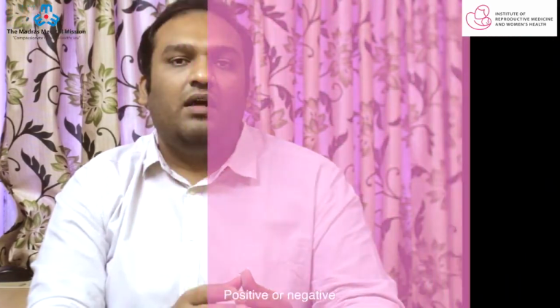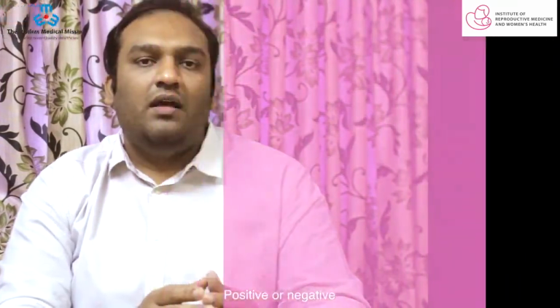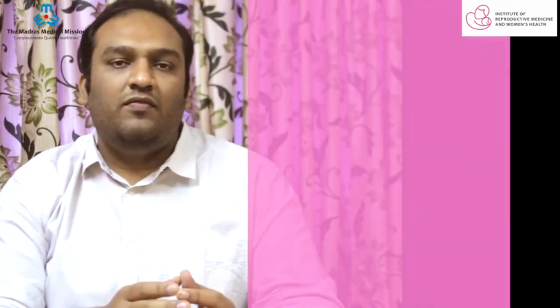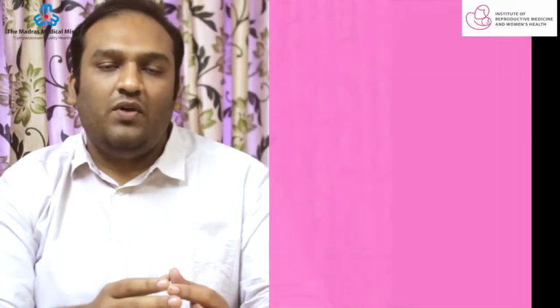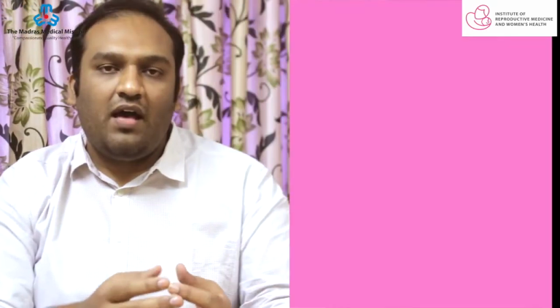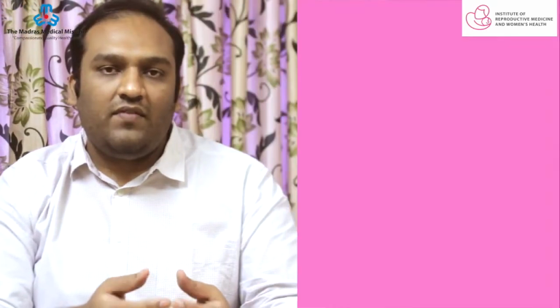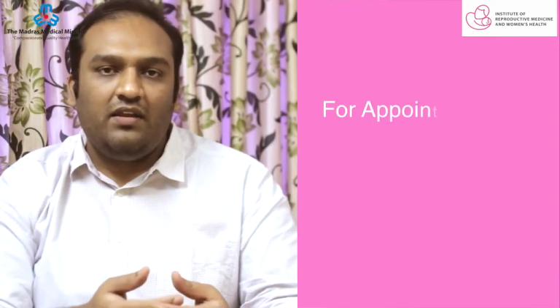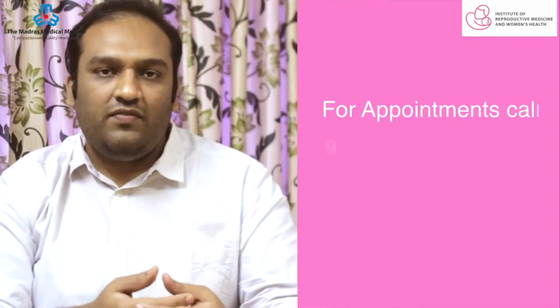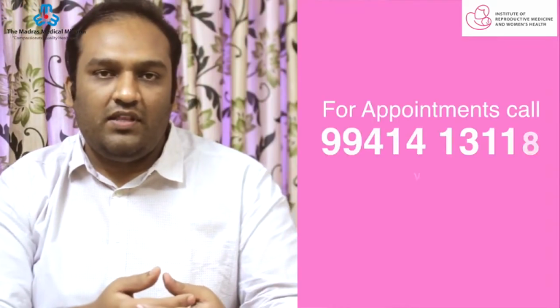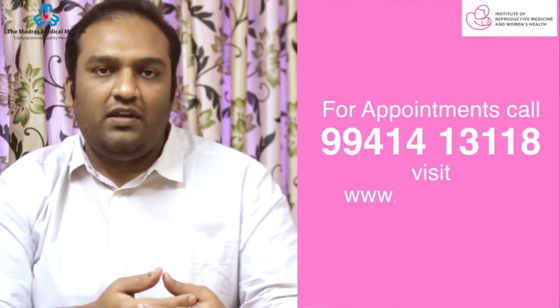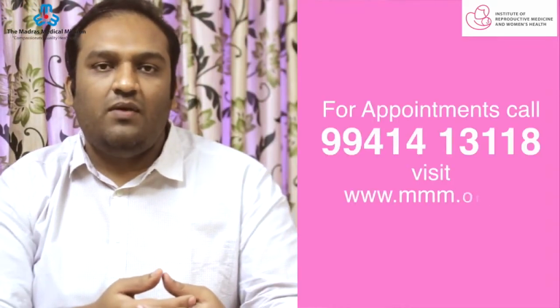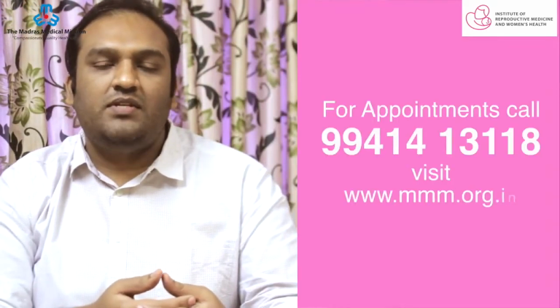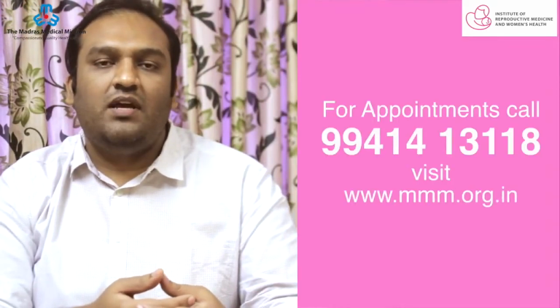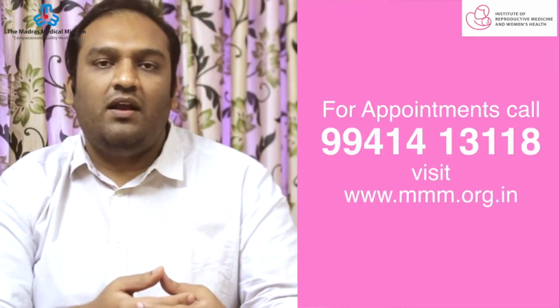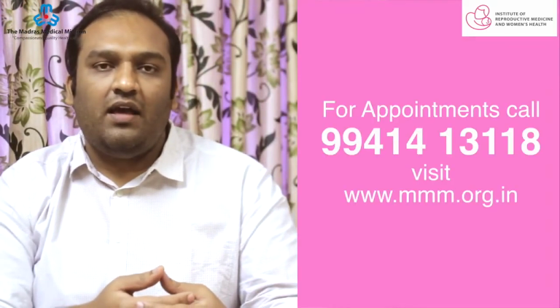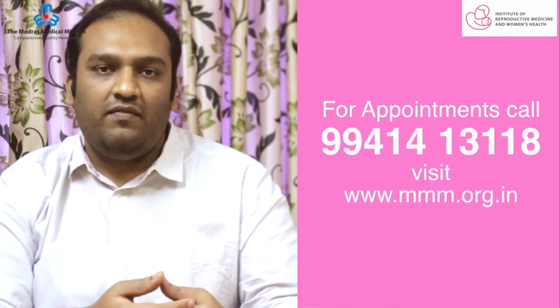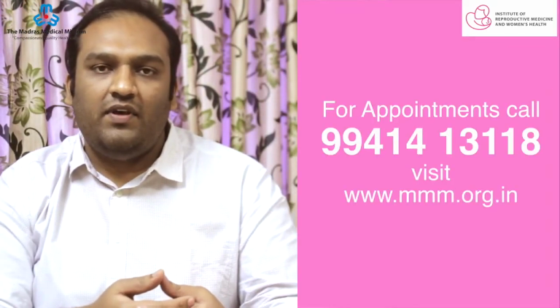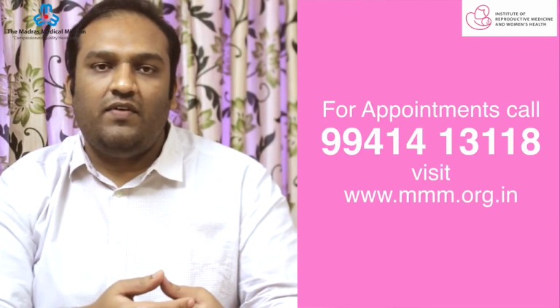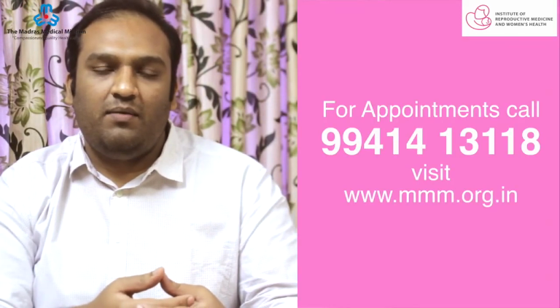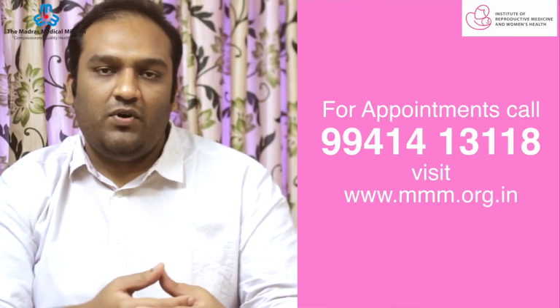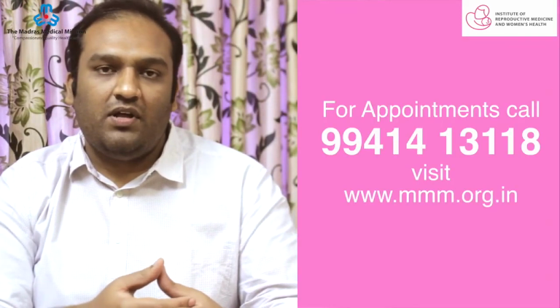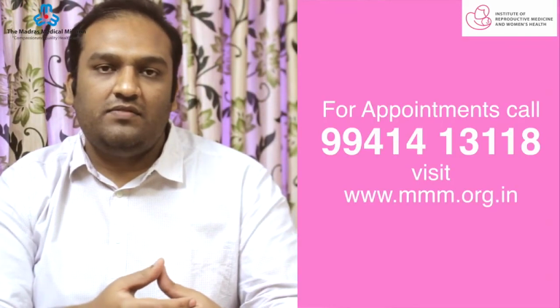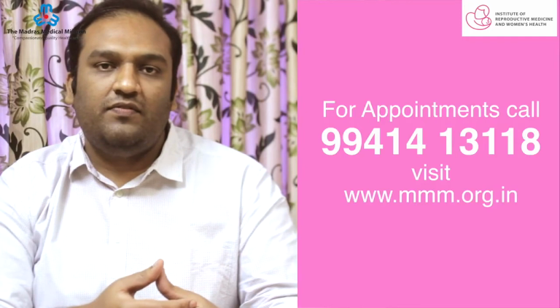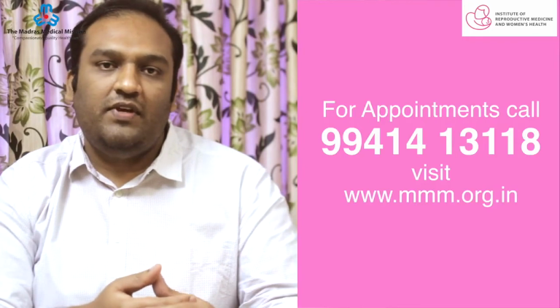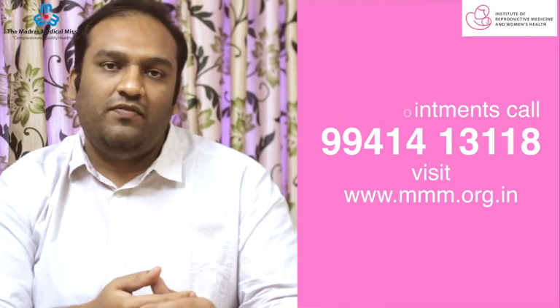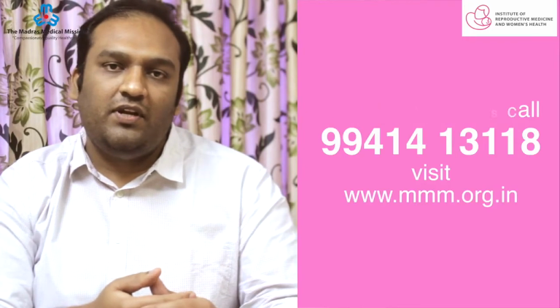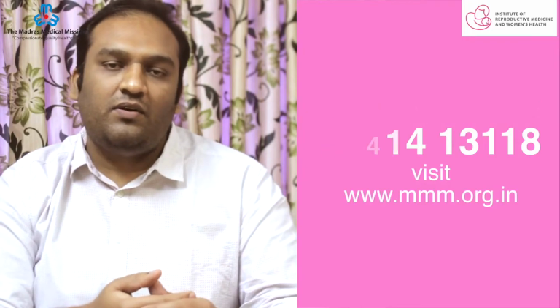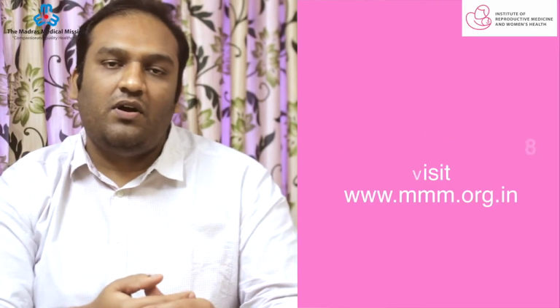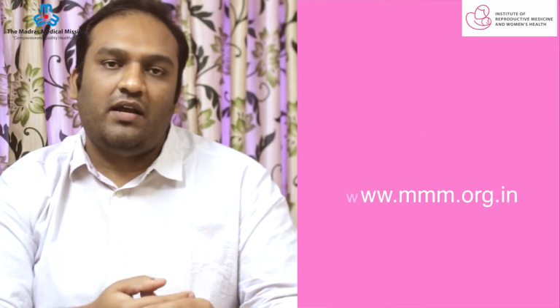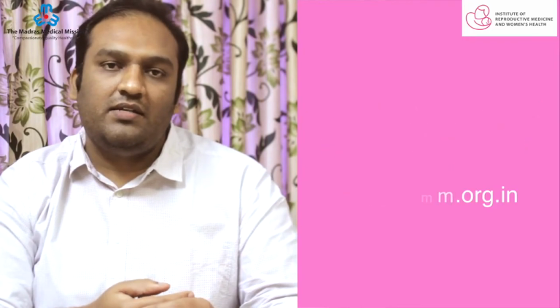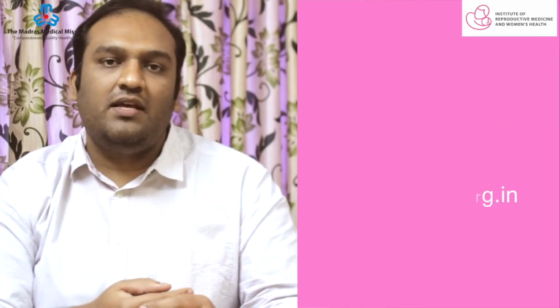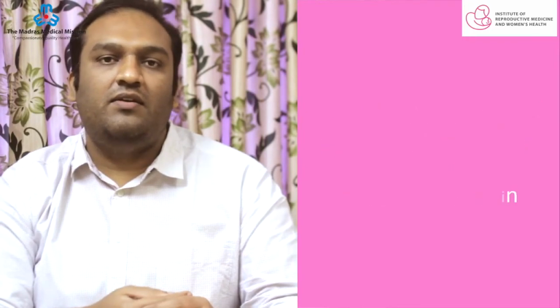If you have any further doubts regarding IVF and embryo transfer, feel free to contact us.